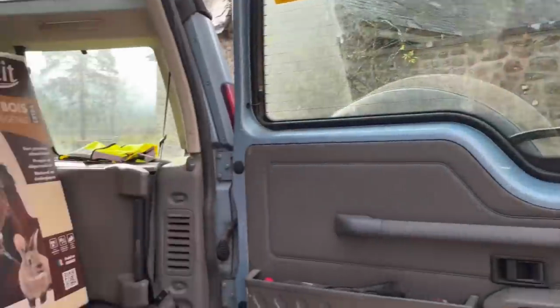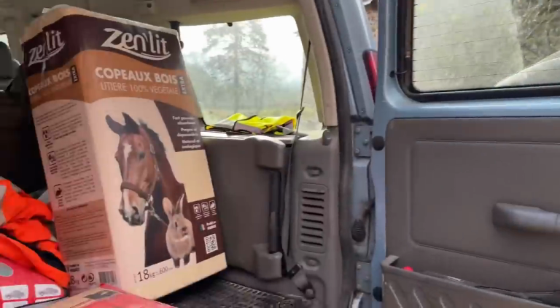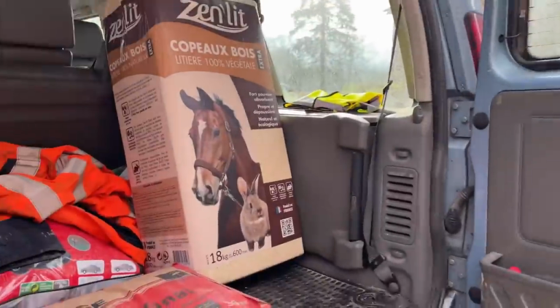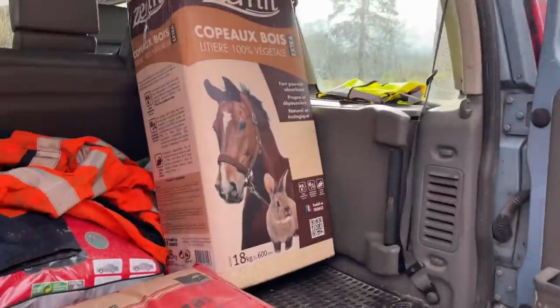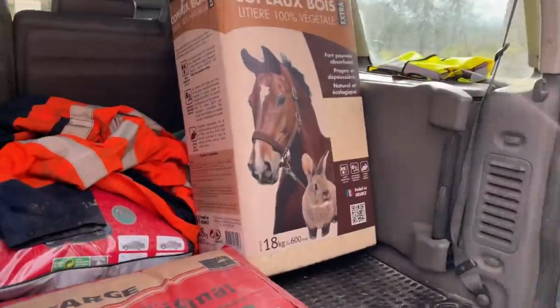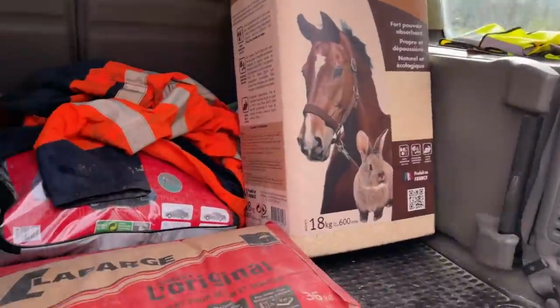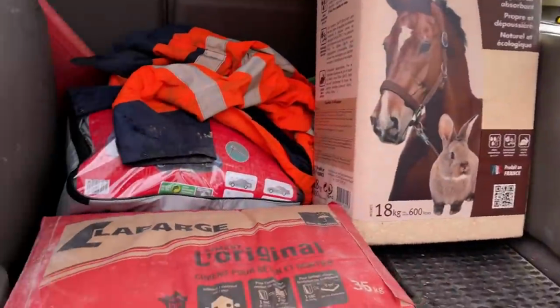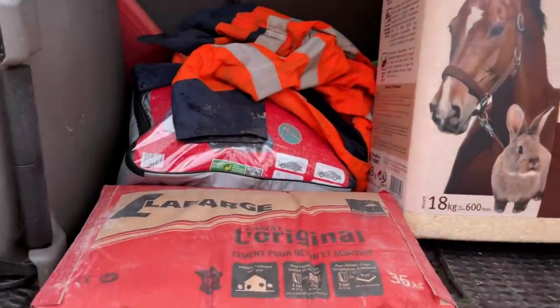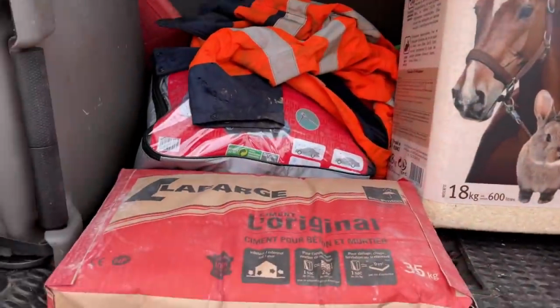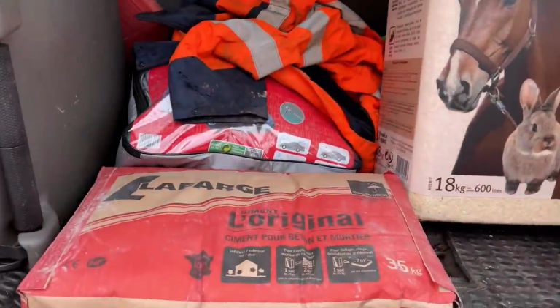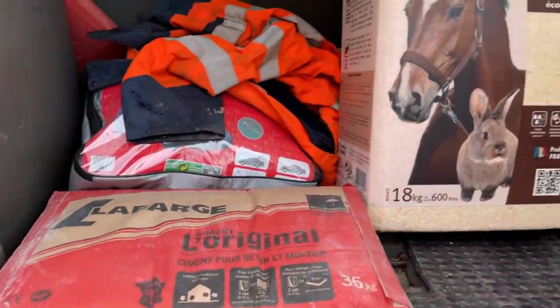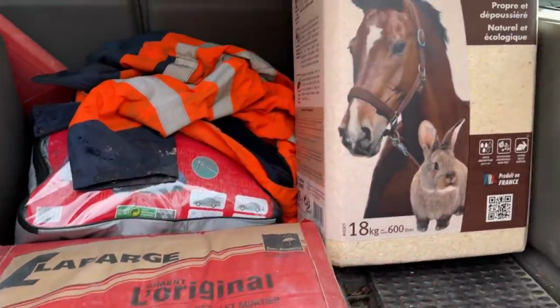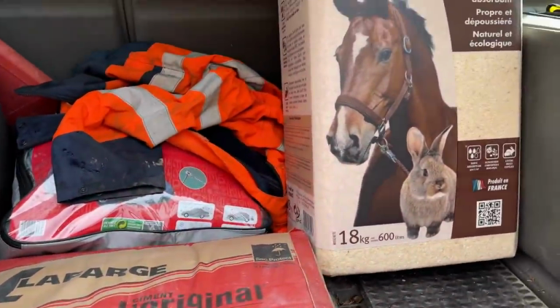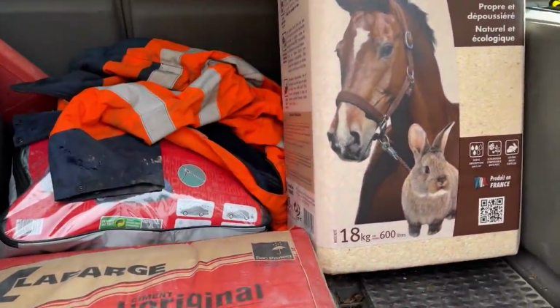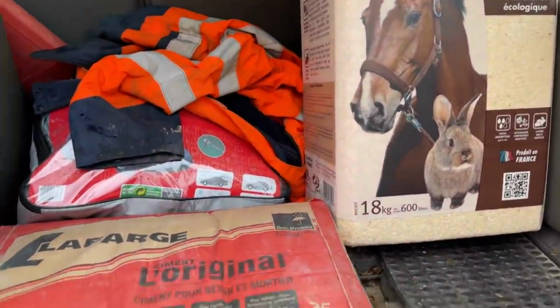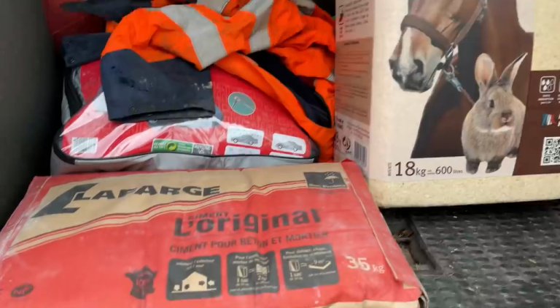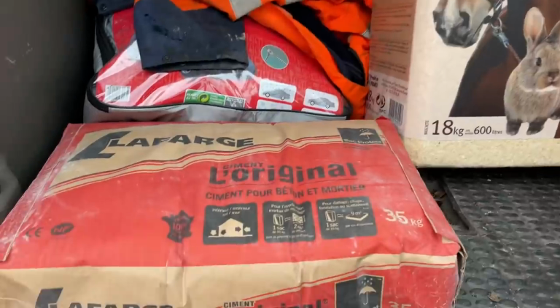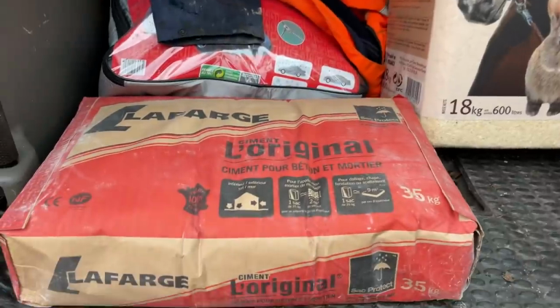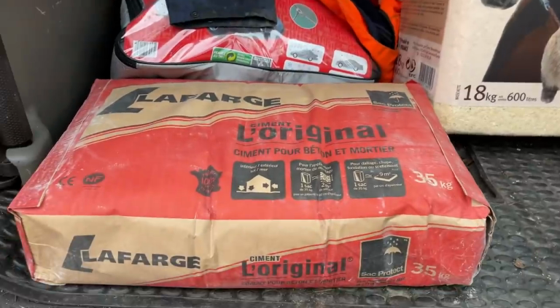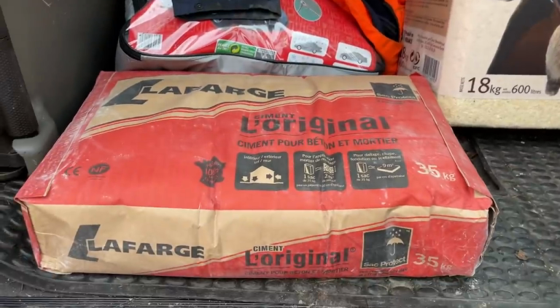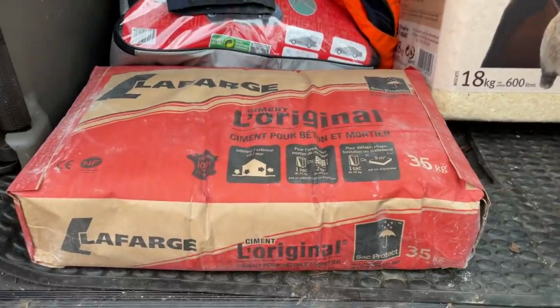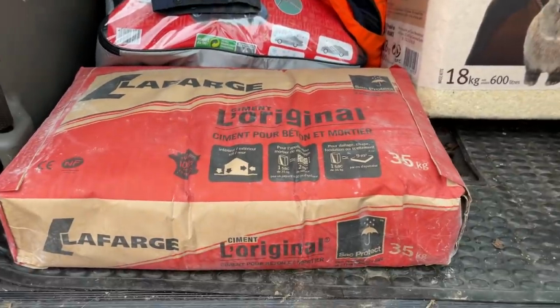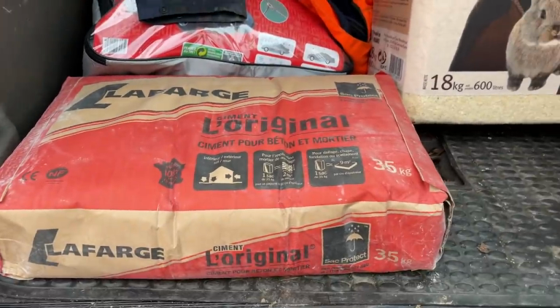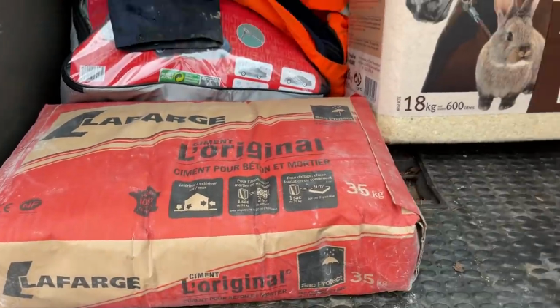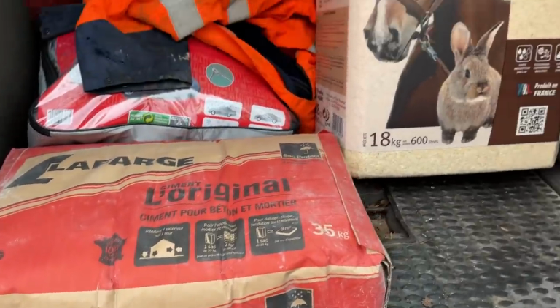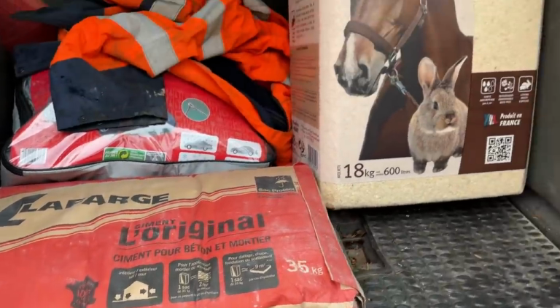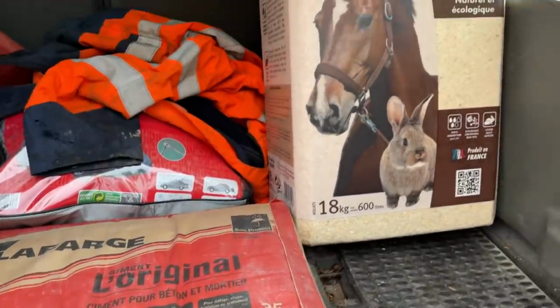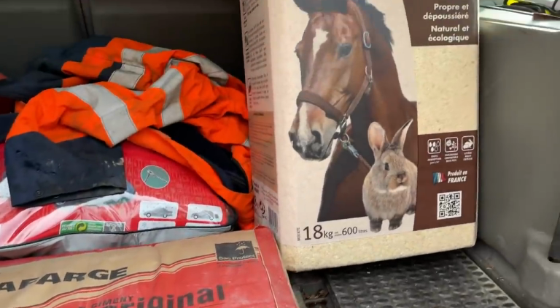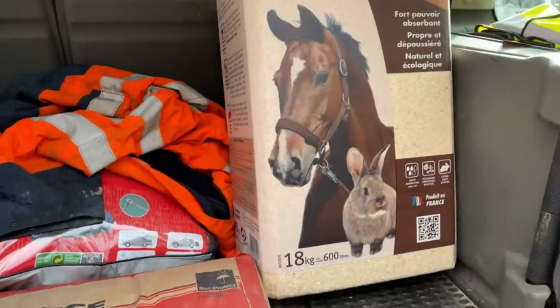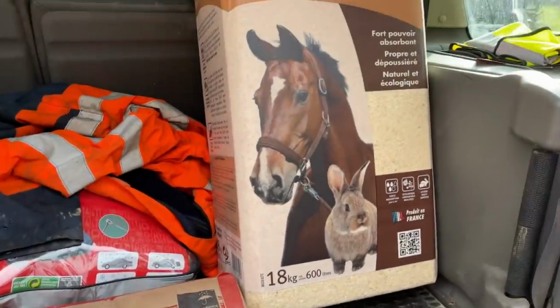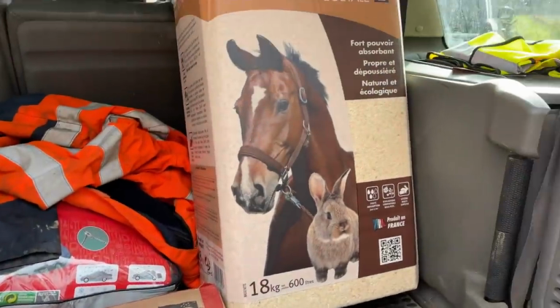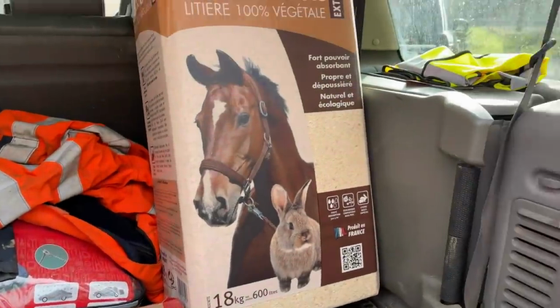We've got the shavings and a bag of cement from the shop.